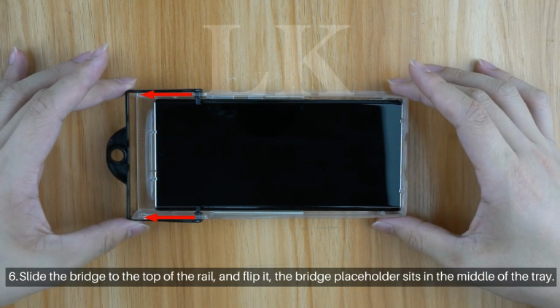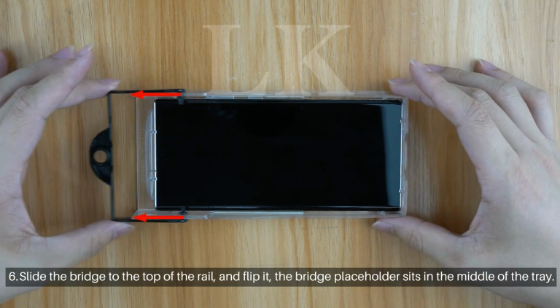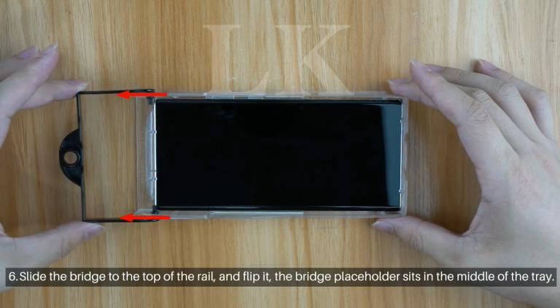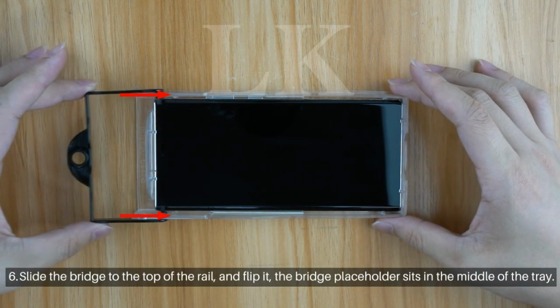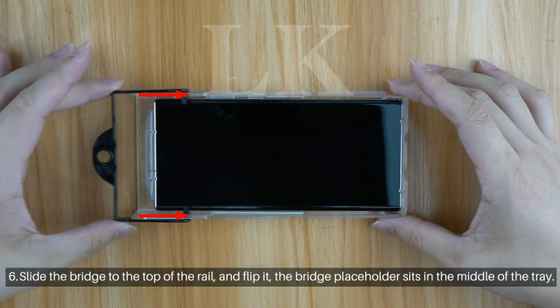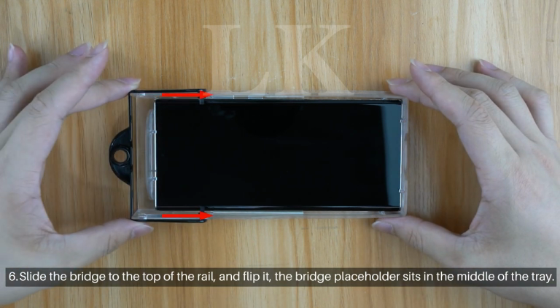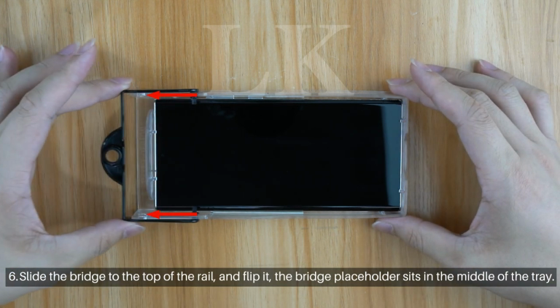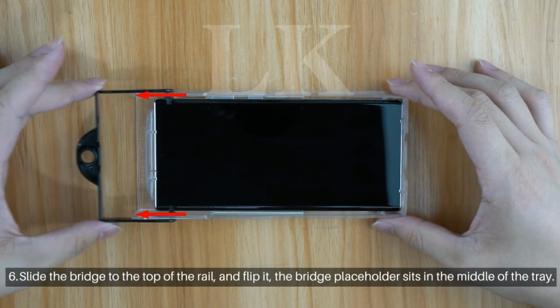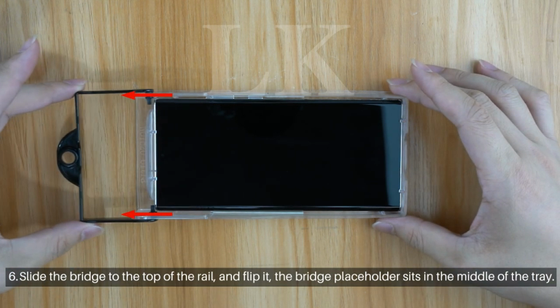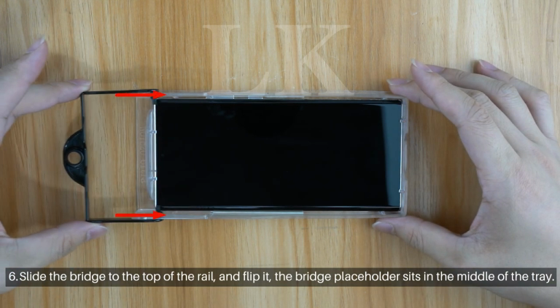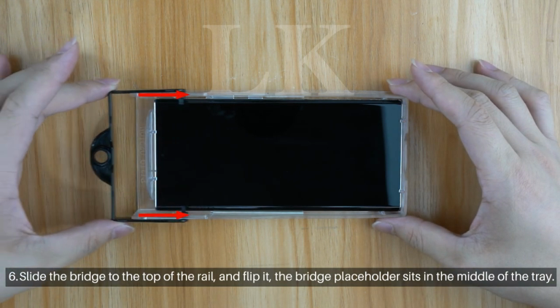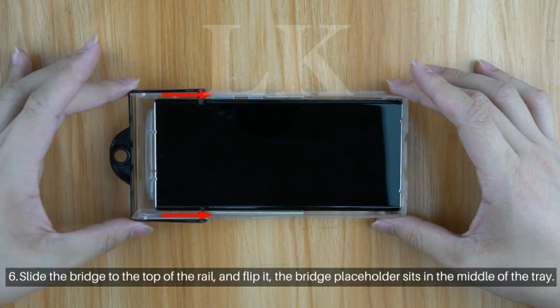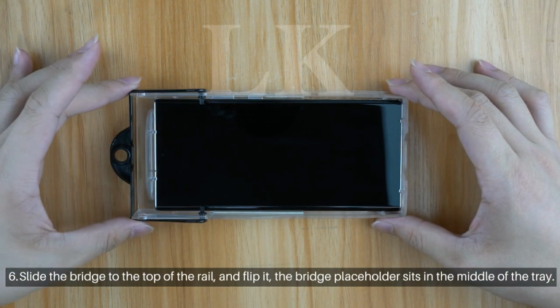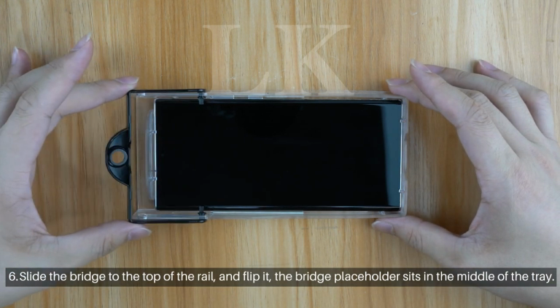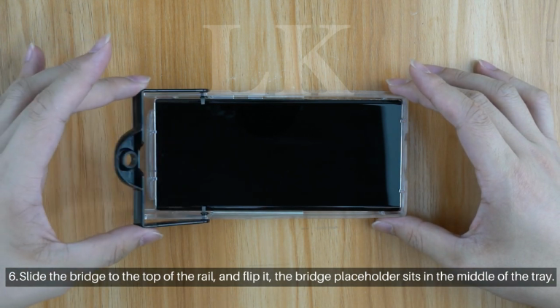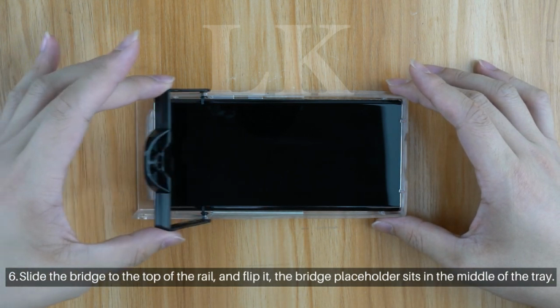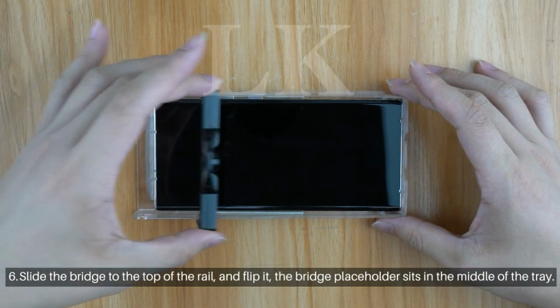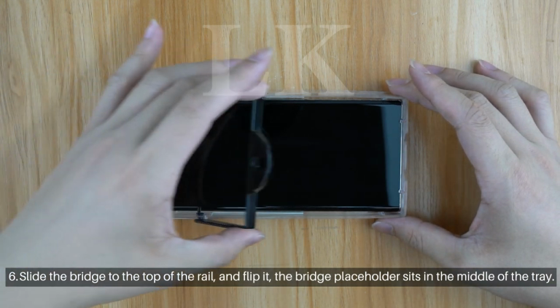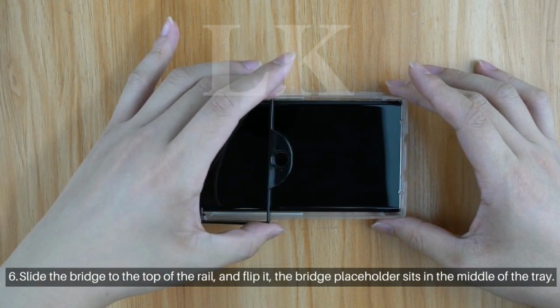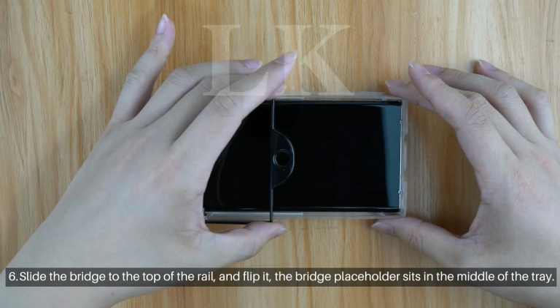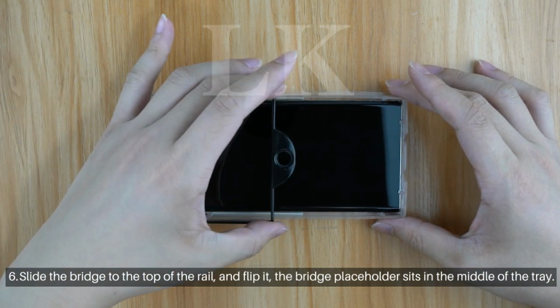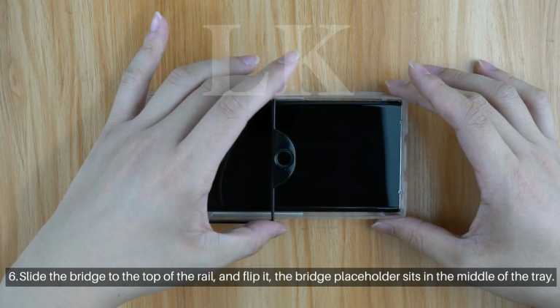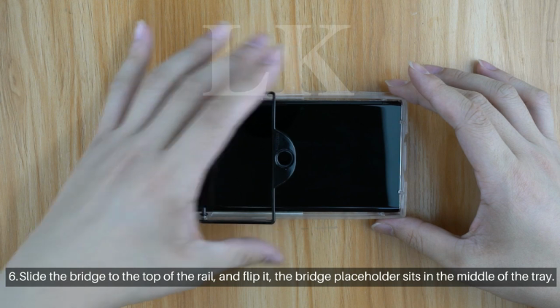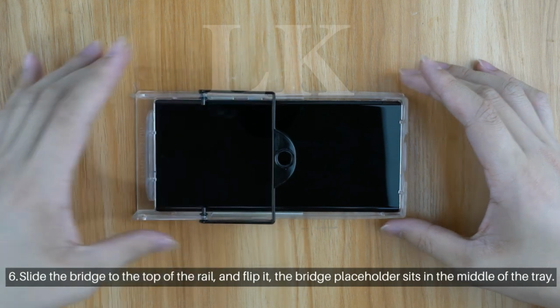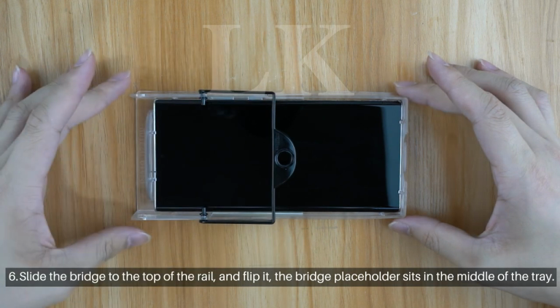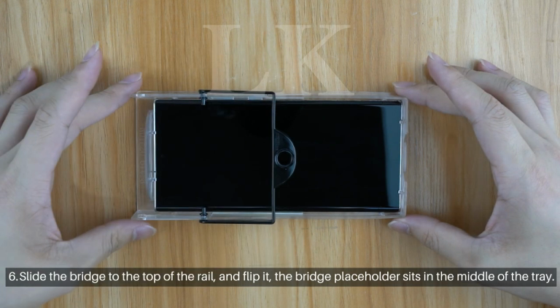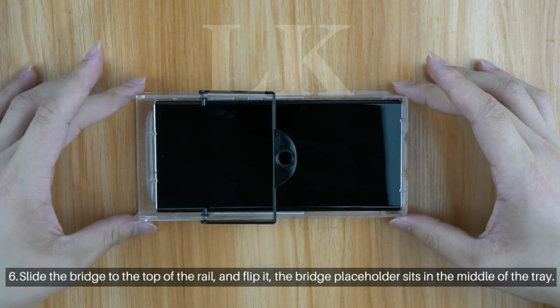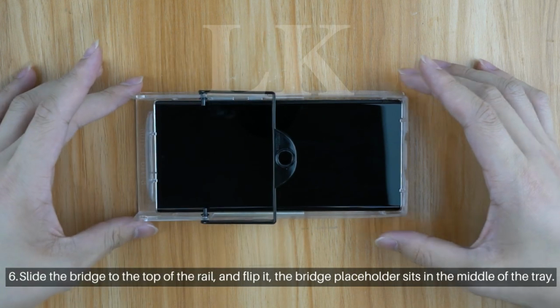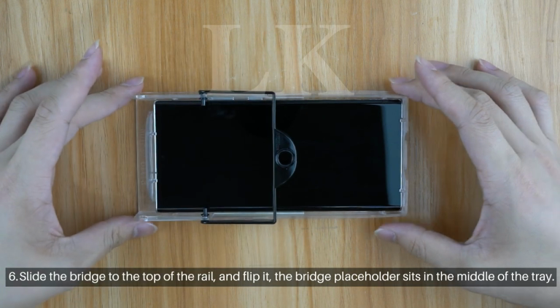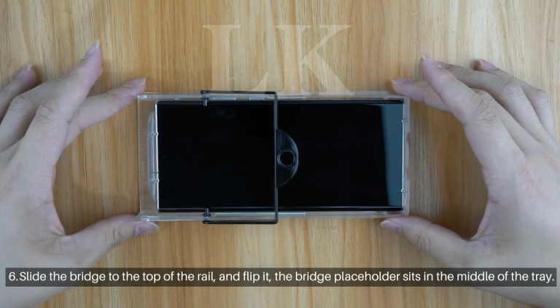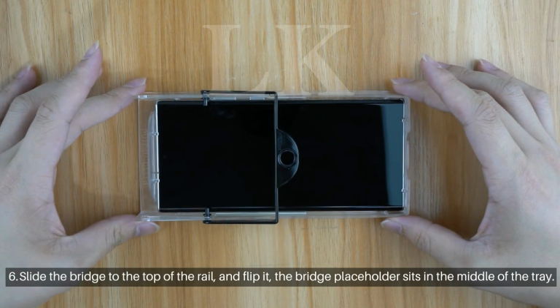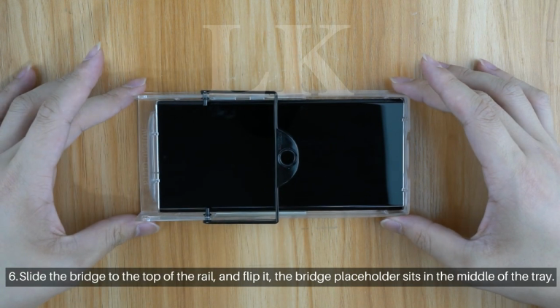Step 6: Slide the bridge to the top of the rail and flip it. The bridge placeholder sits in the middle of the tray.